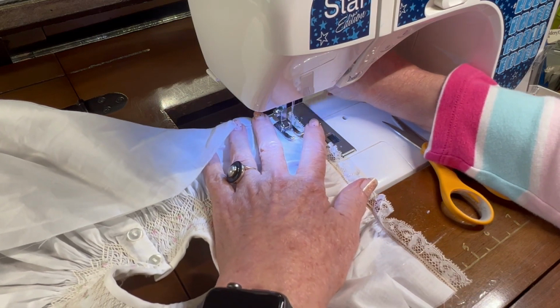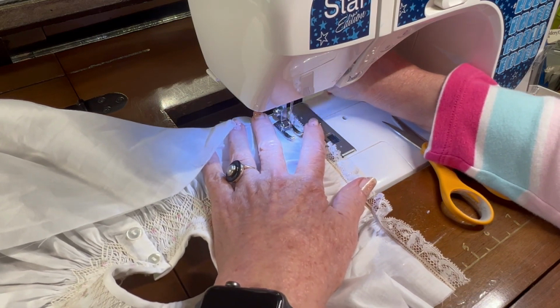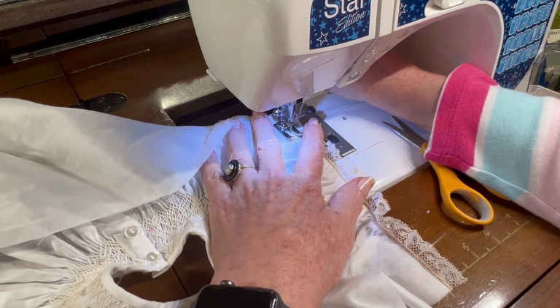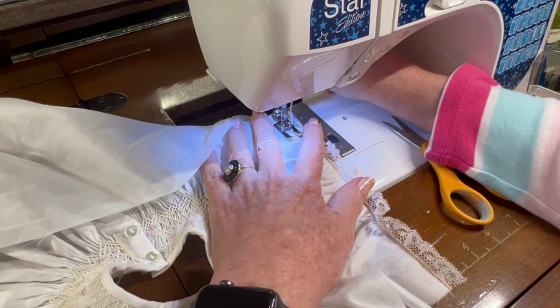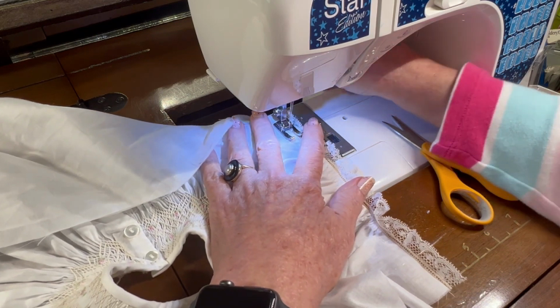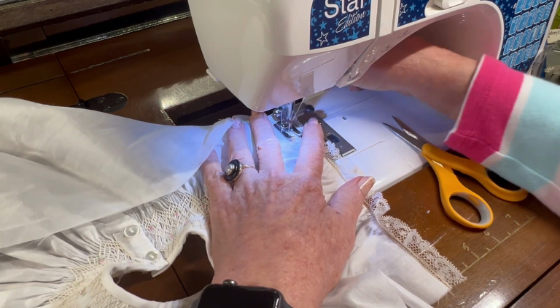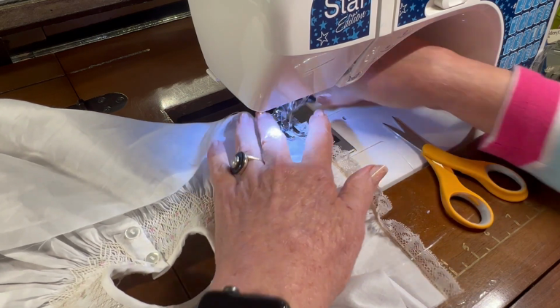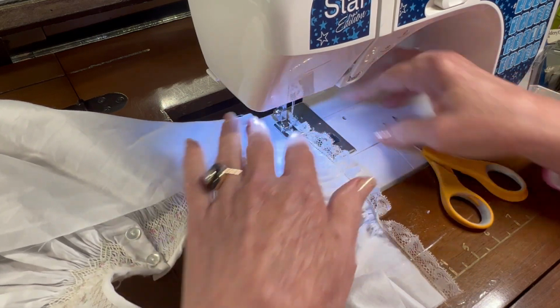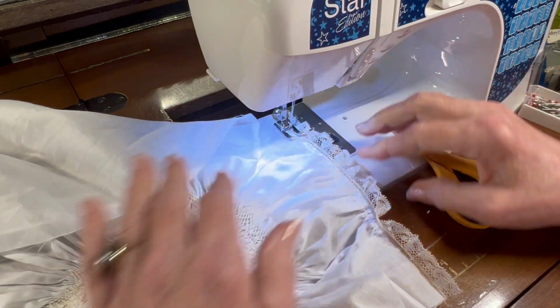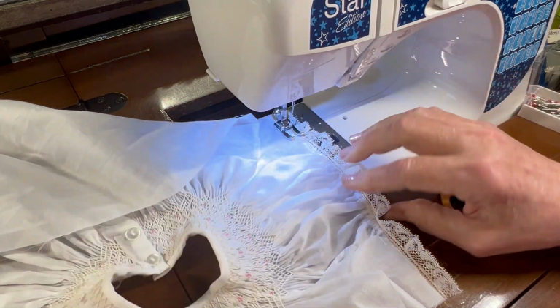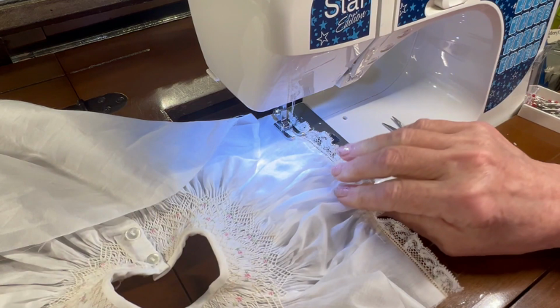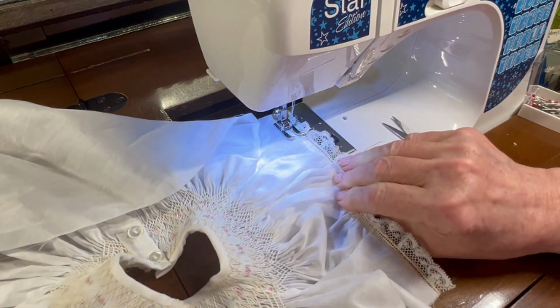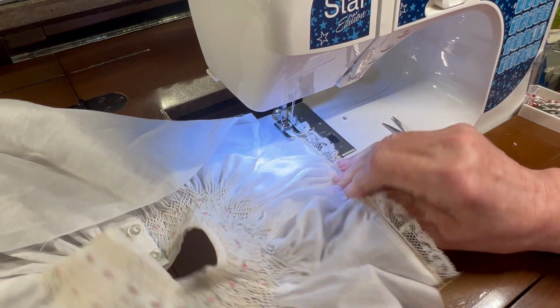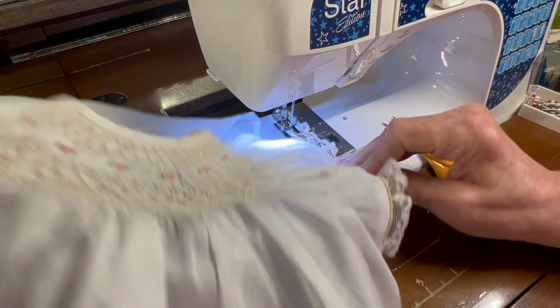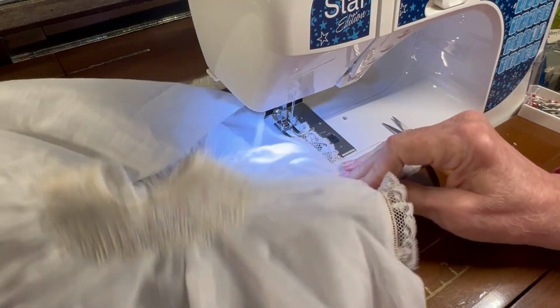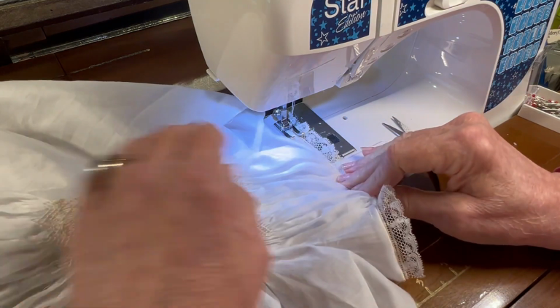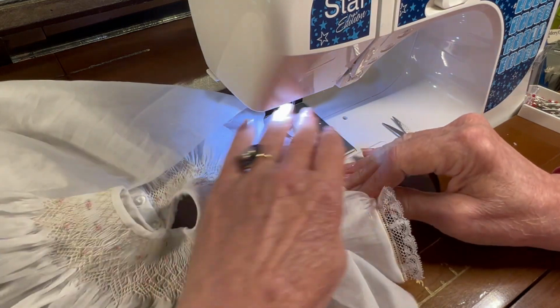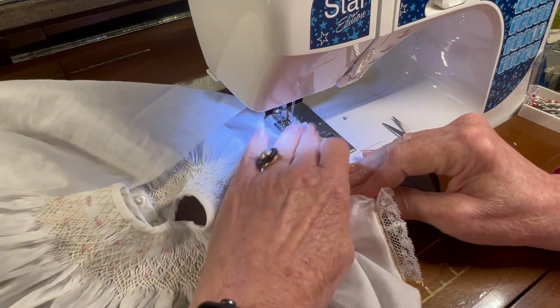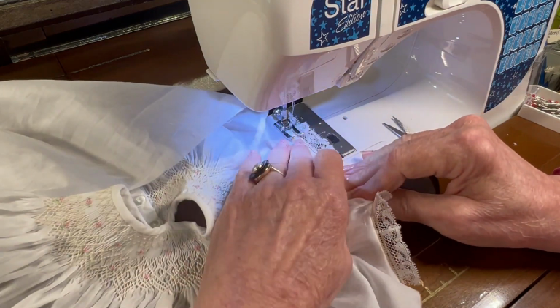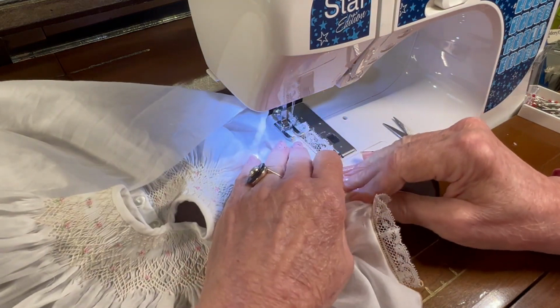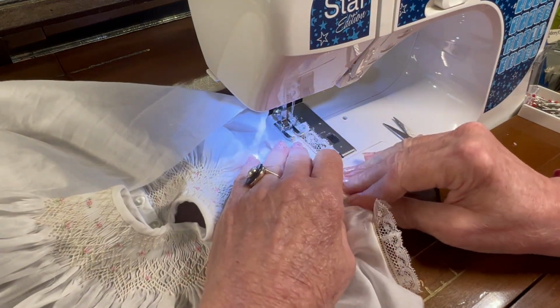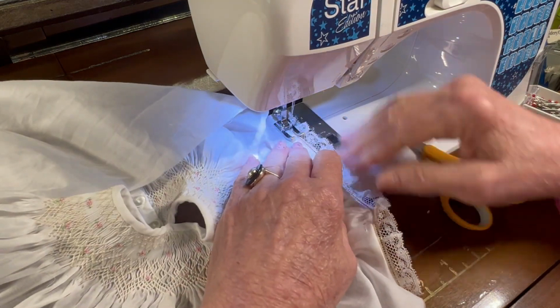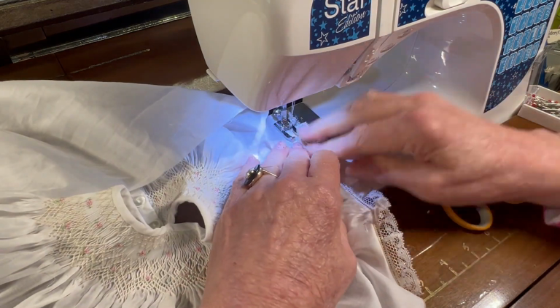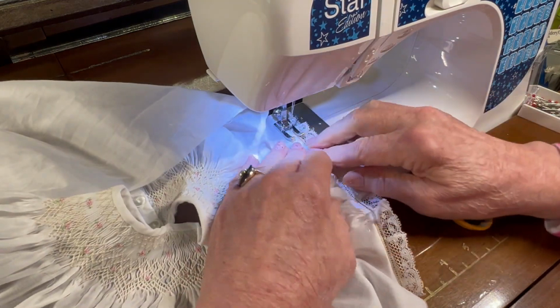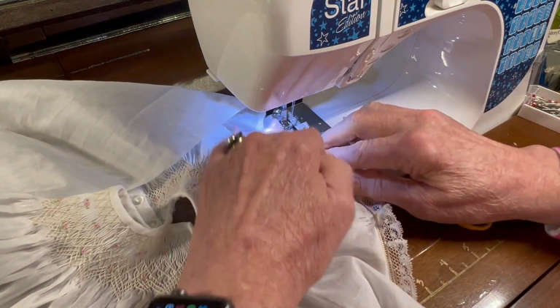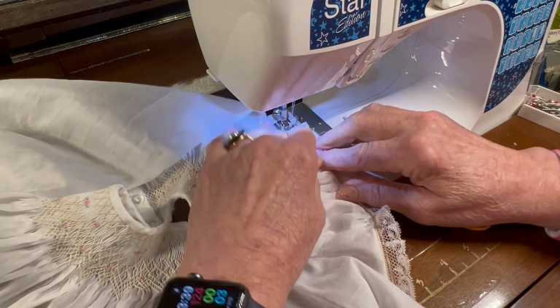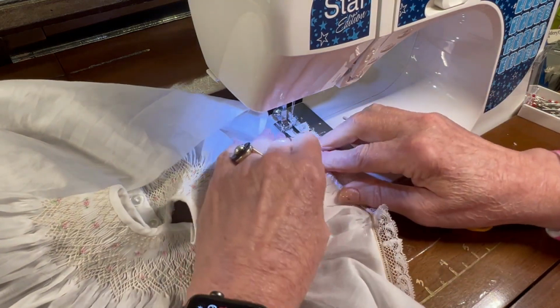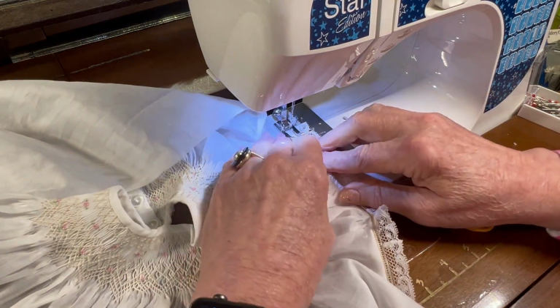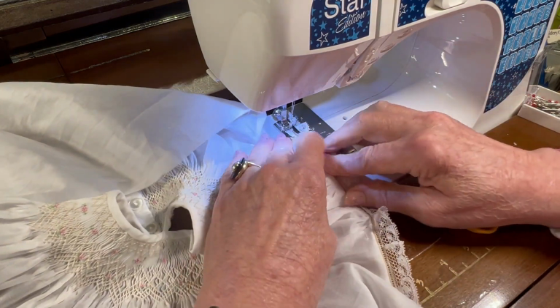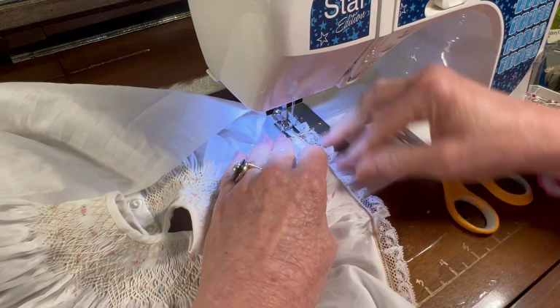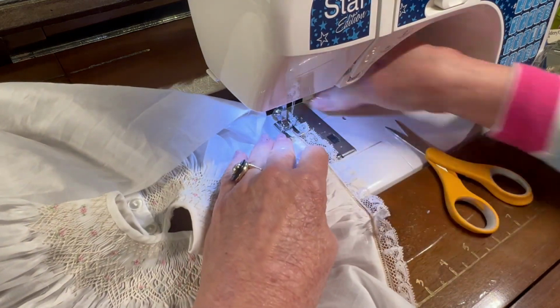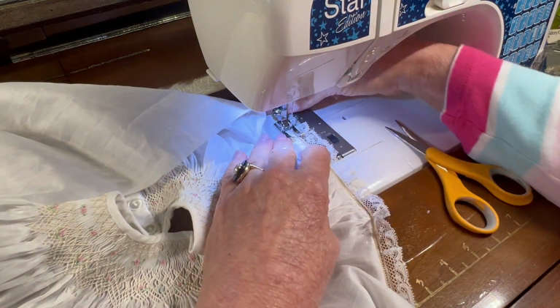Okay, let's zigzag that into place. Just catch the folded fabric on the left and the entredeux holes on the right this time.